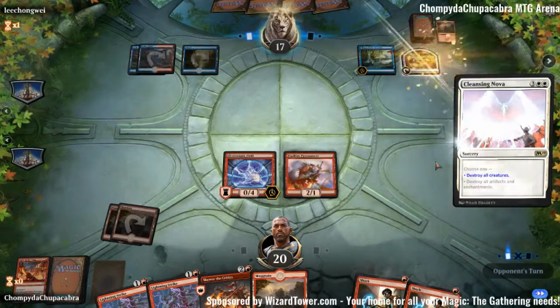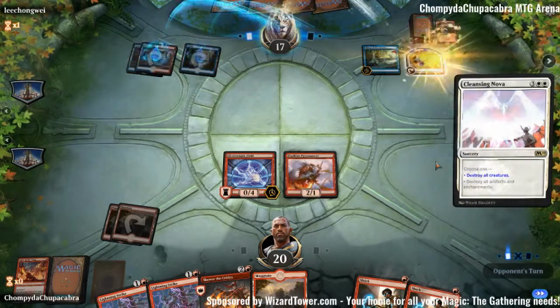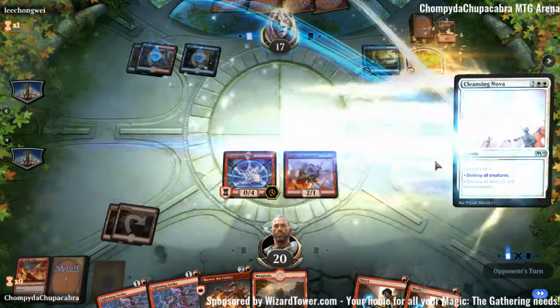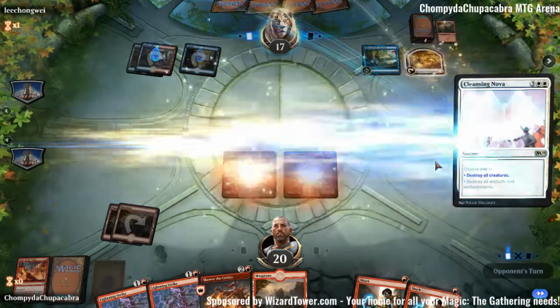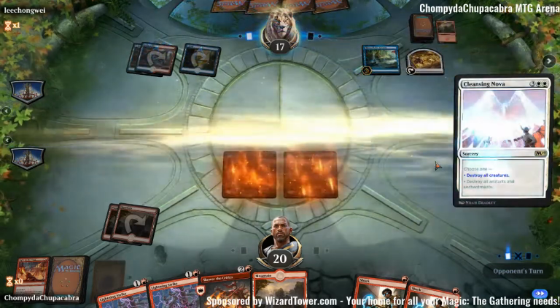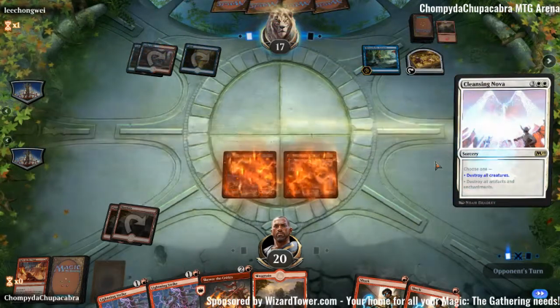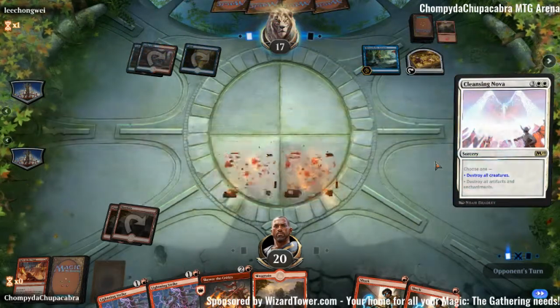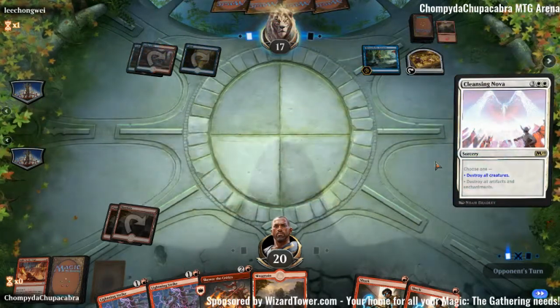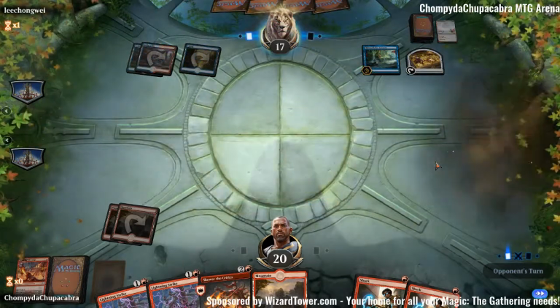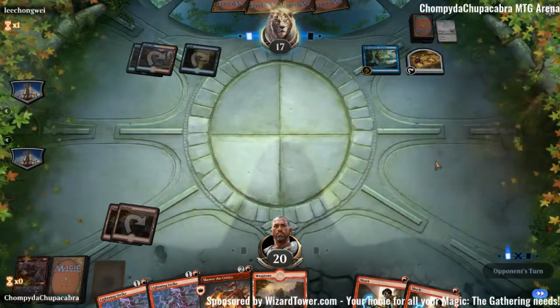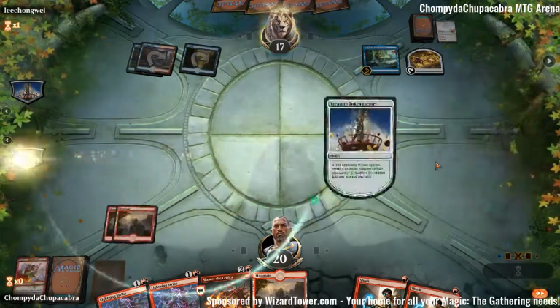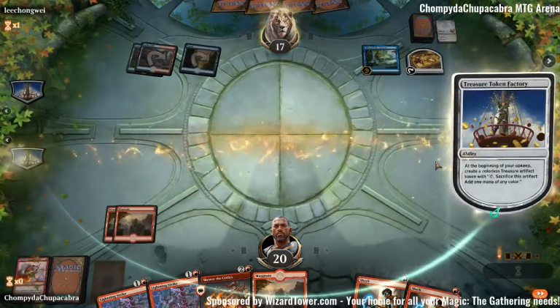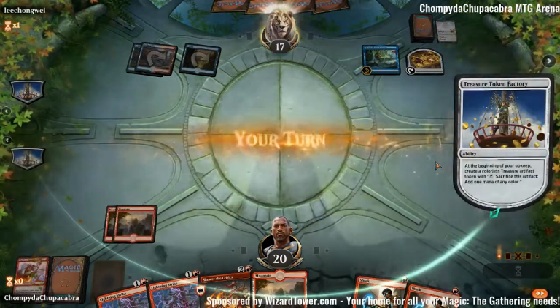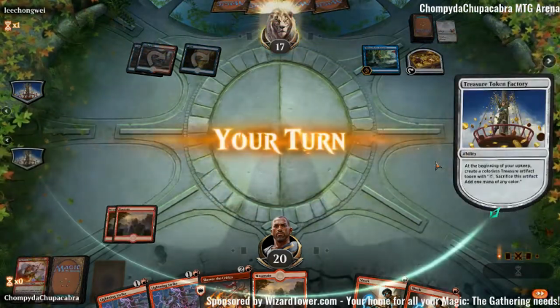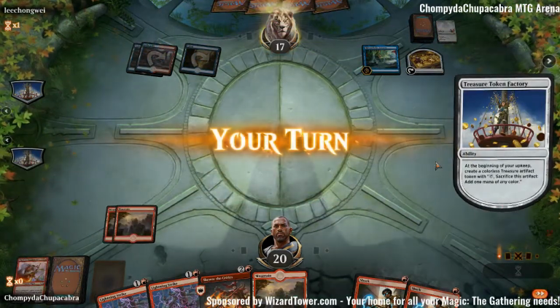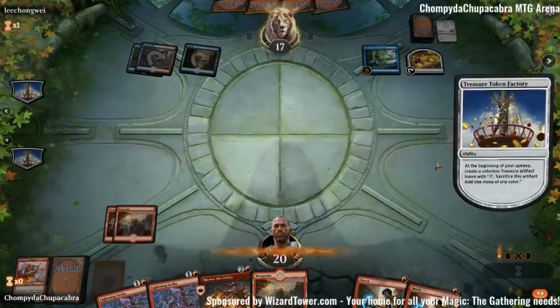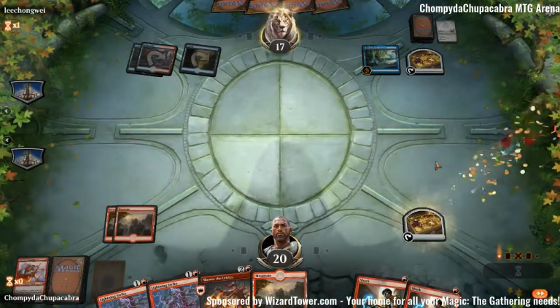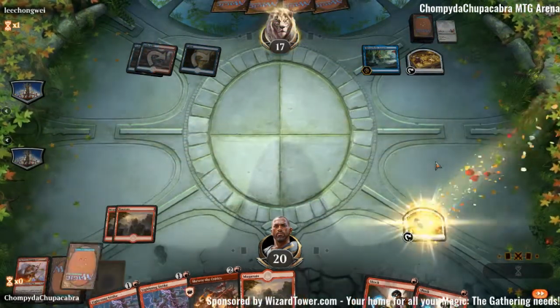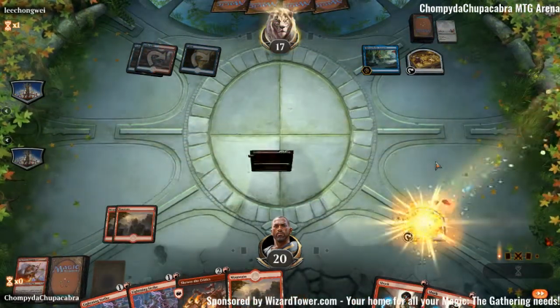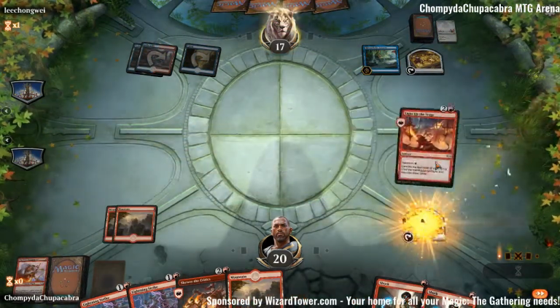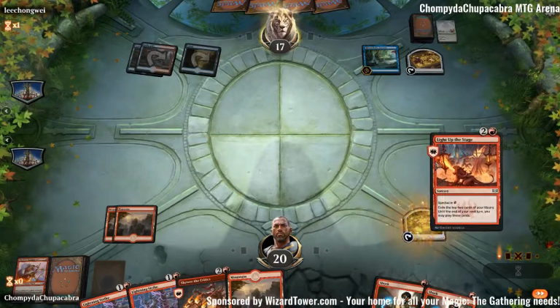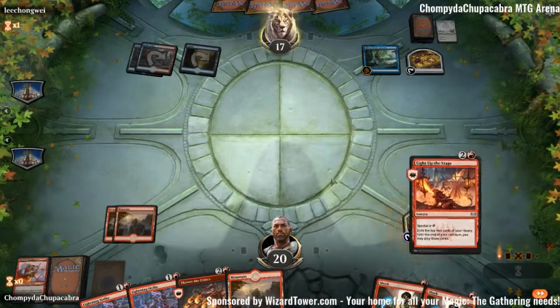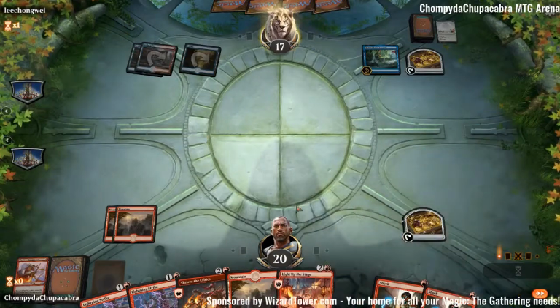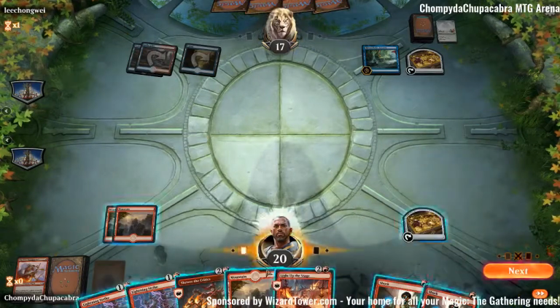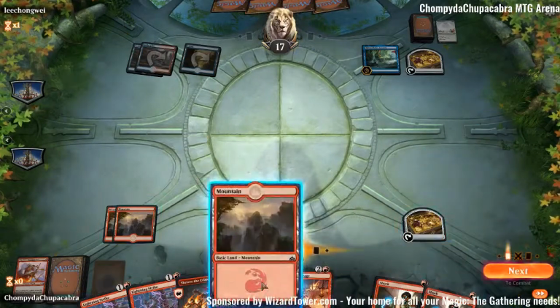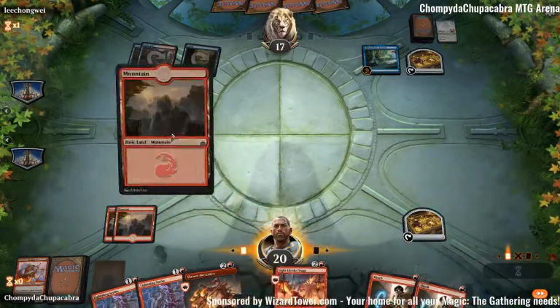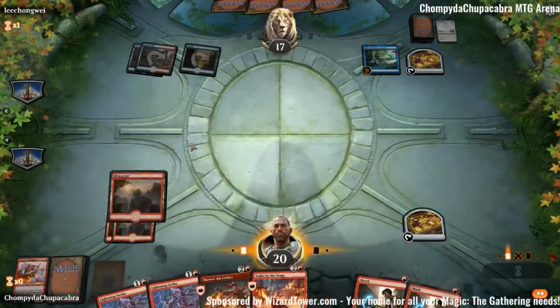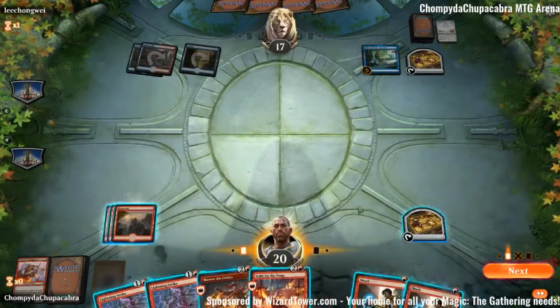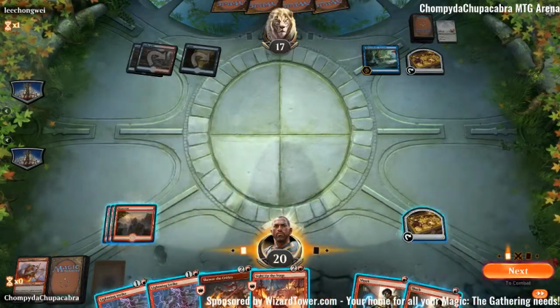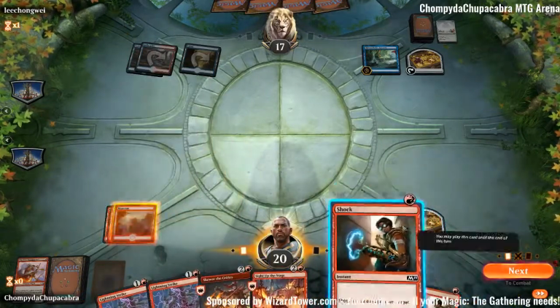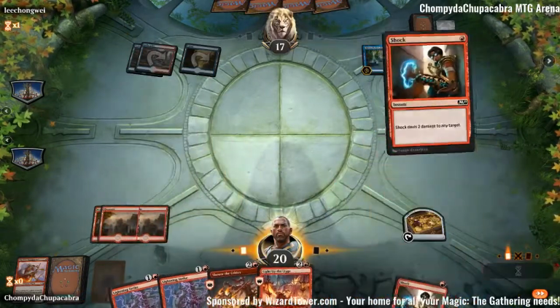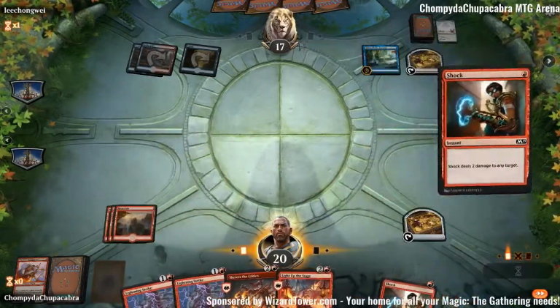Looks like our opponent's playing one of the control decks where they store up Treasures and drop a bomb real fast. Unless they have Spell Pierces or Negates, we should be able to get past that with all this burn. We have 13 points of burn in hand — that plus 5 creatures is 18 points of burn. That's less burn now that they've gotten rid of all our creatures. Light Up the Stage — that should draw us to some more burn.